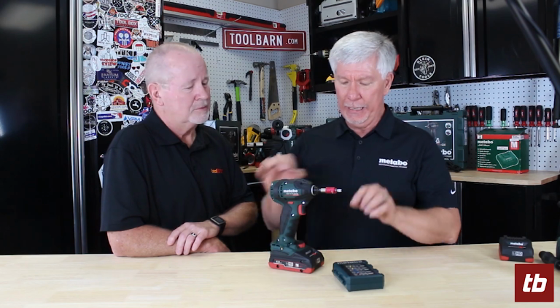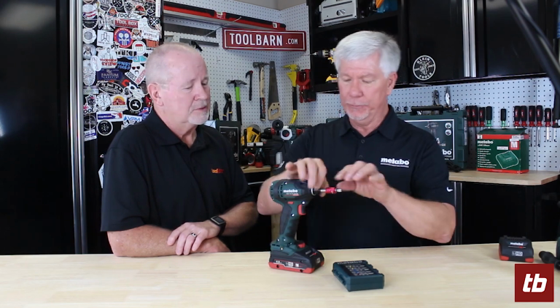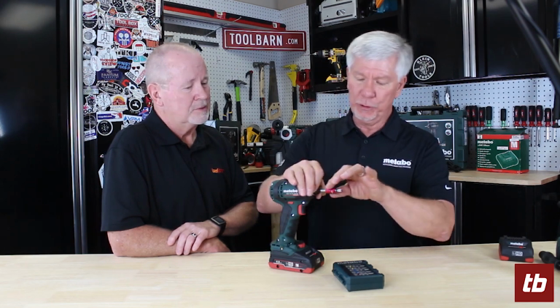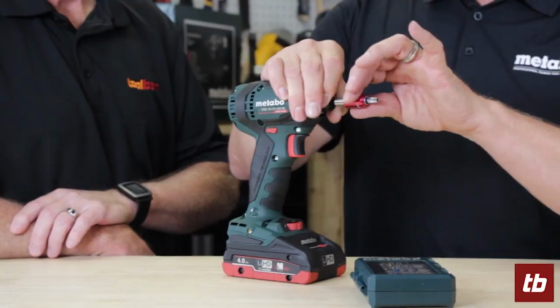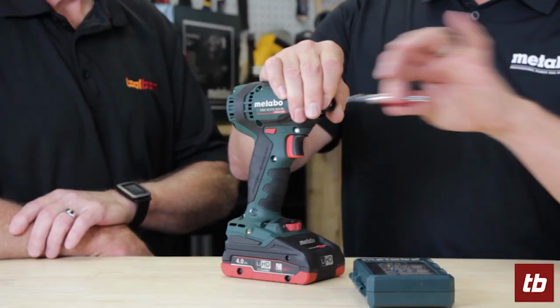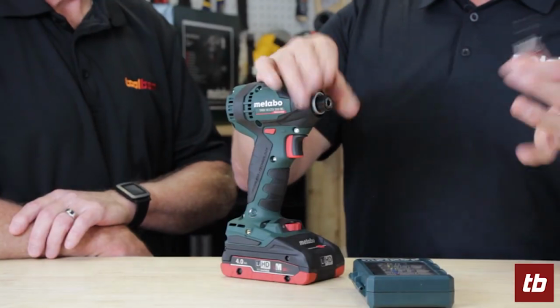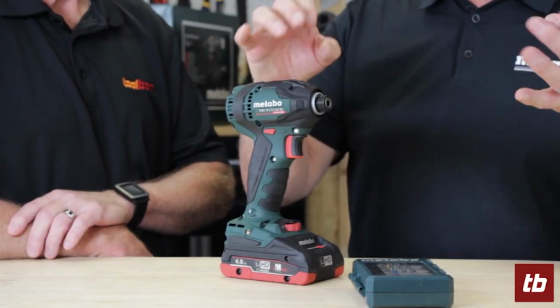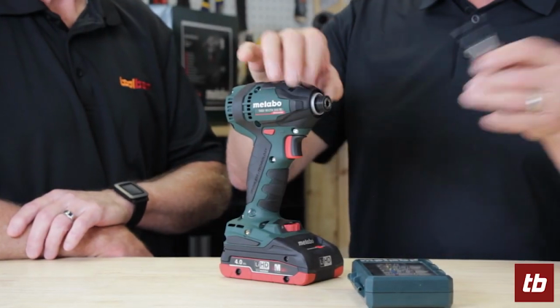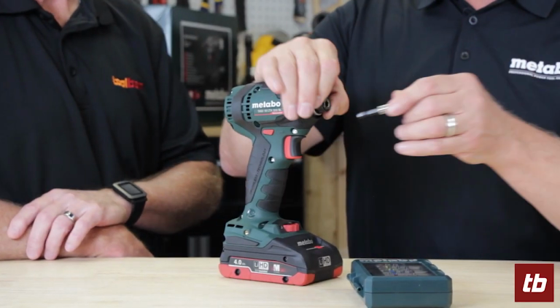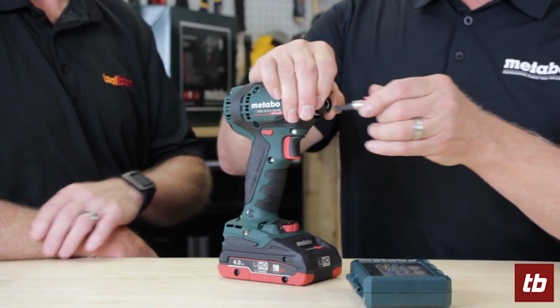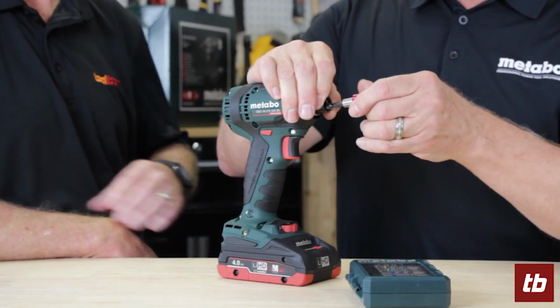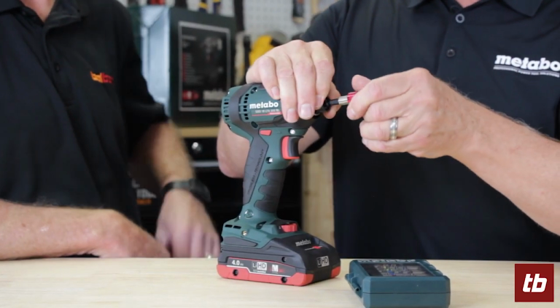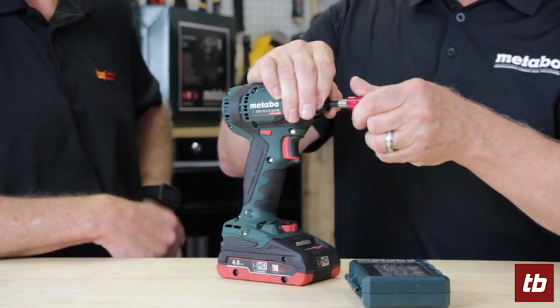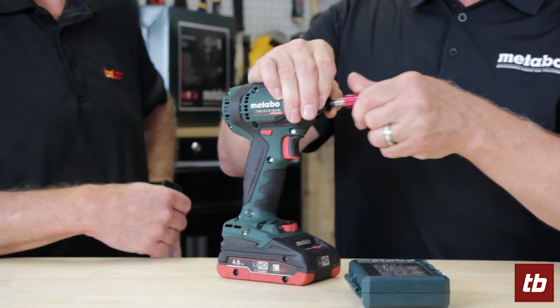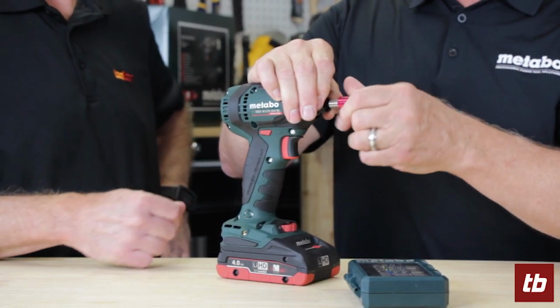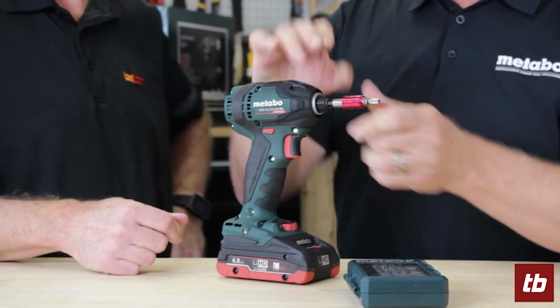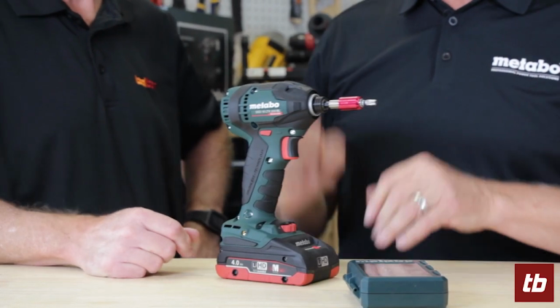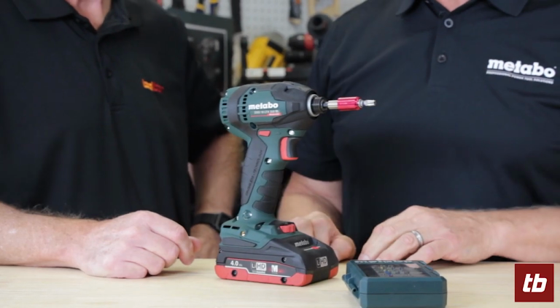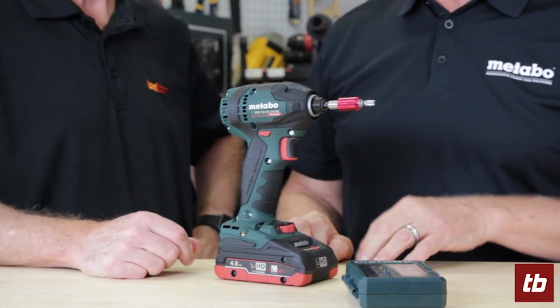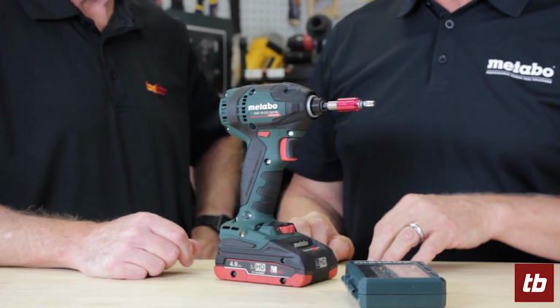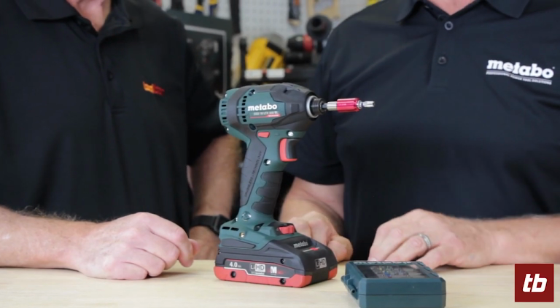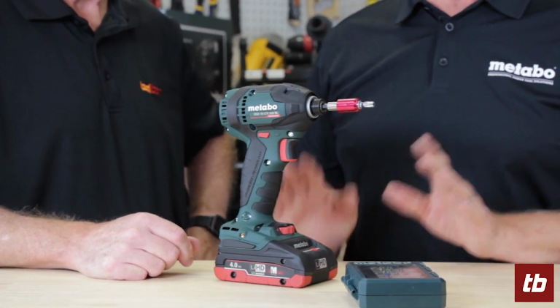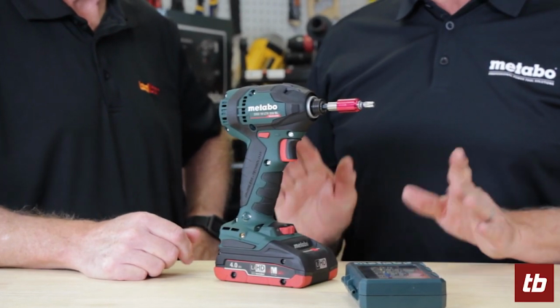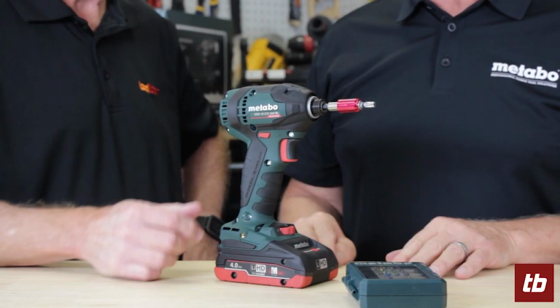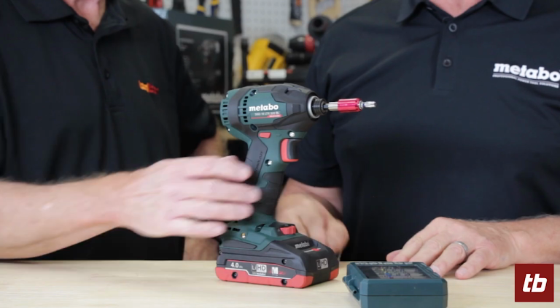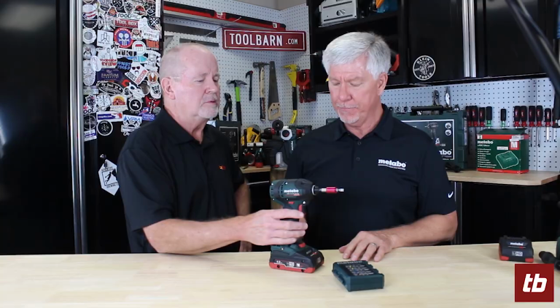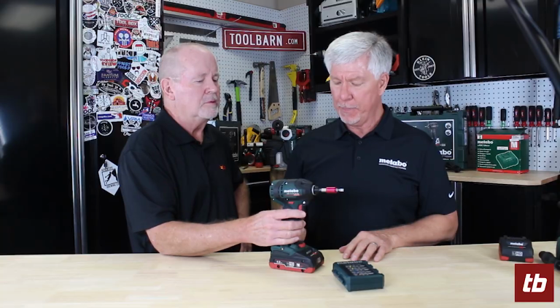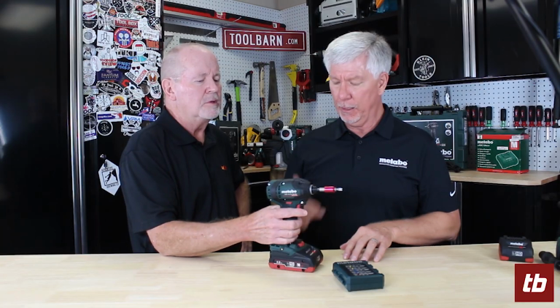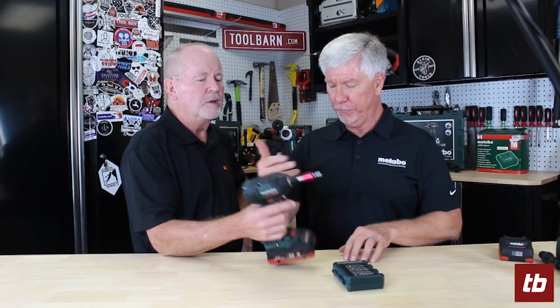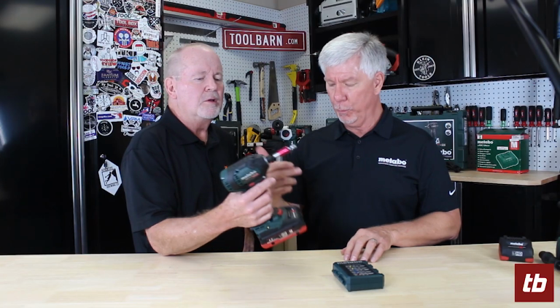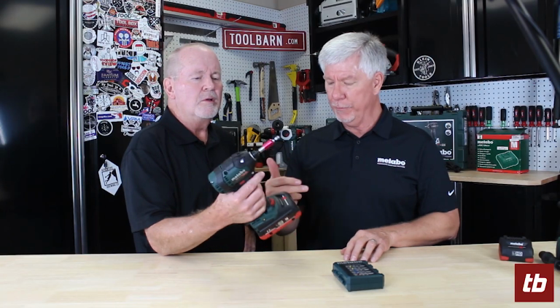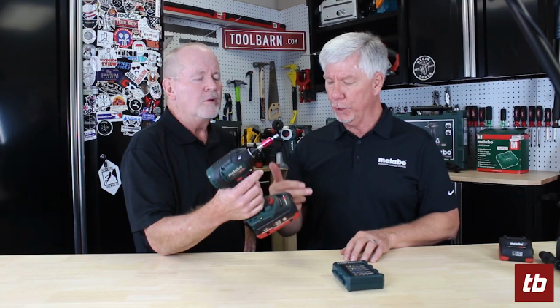Quarter-inch drive on the front, with a quick change feature on the front to change out your bits very easily. Forward and reverse.